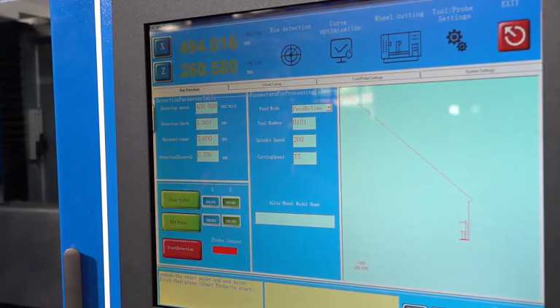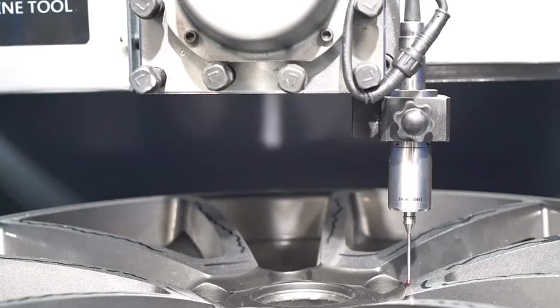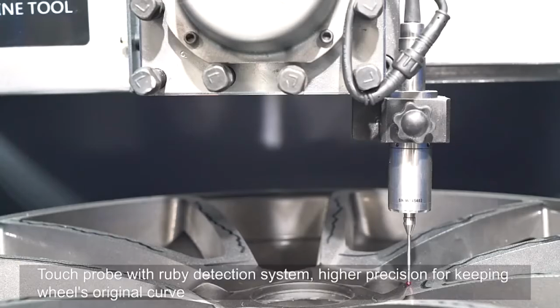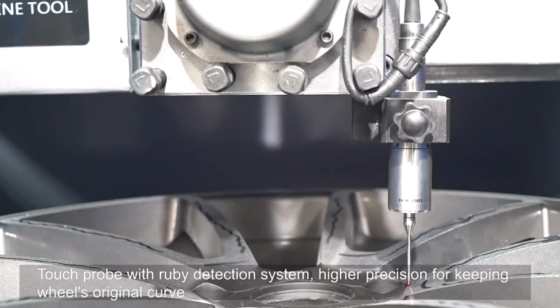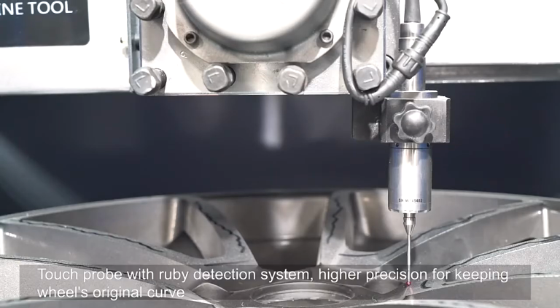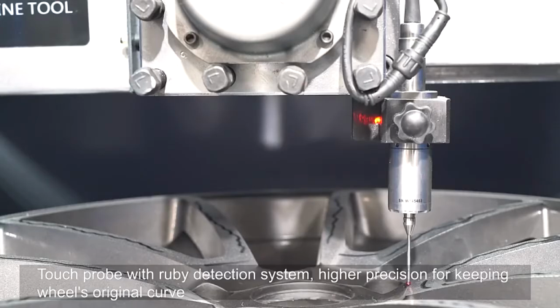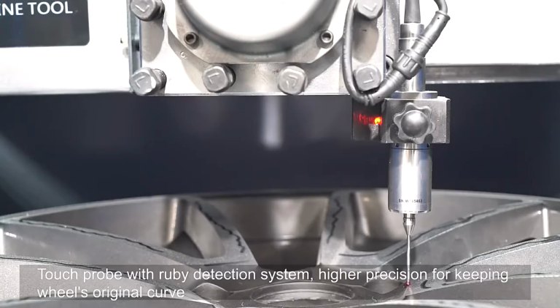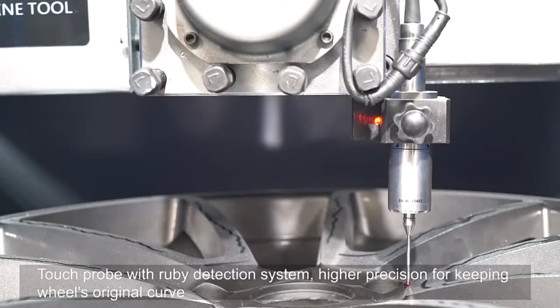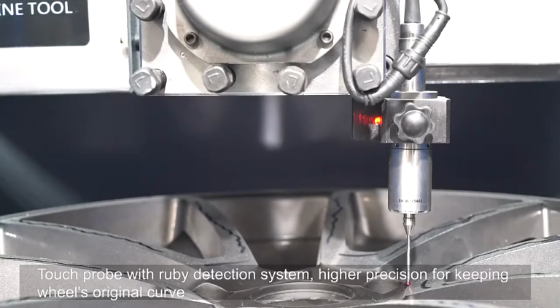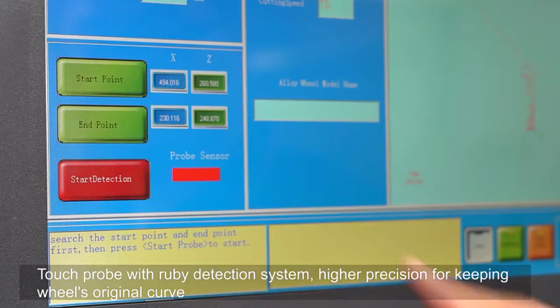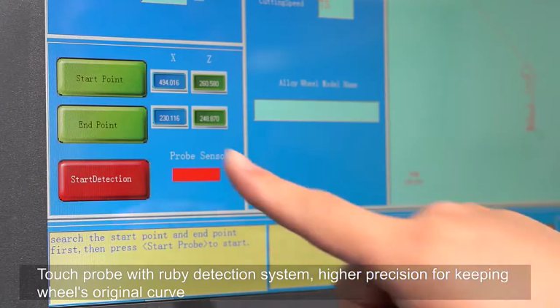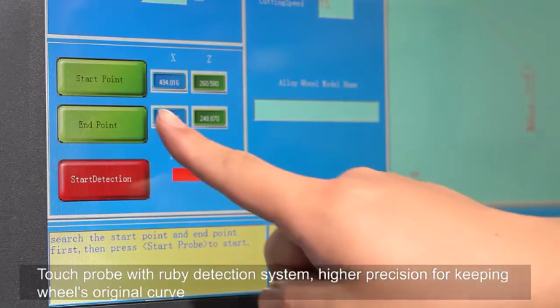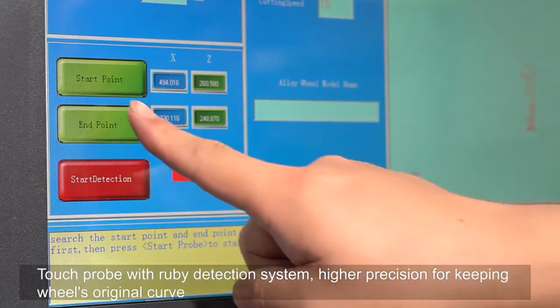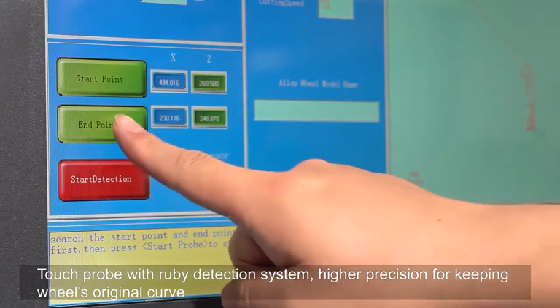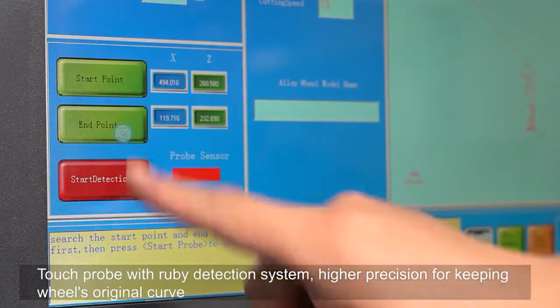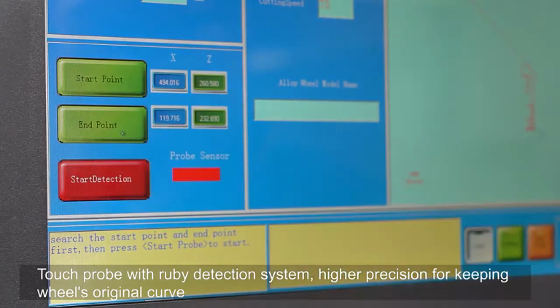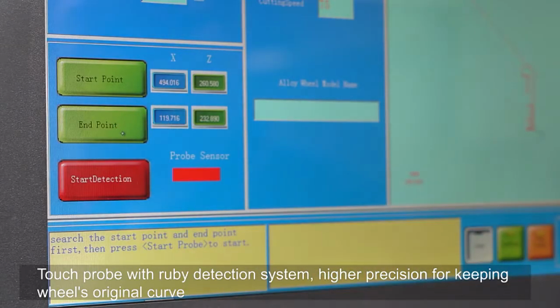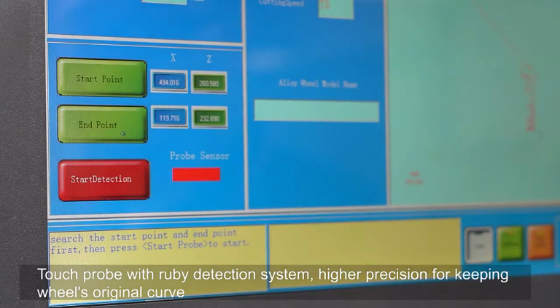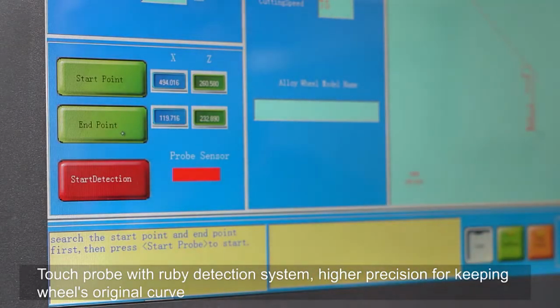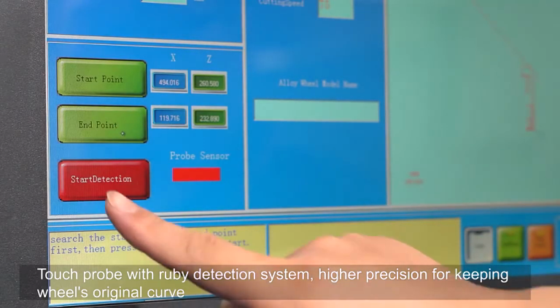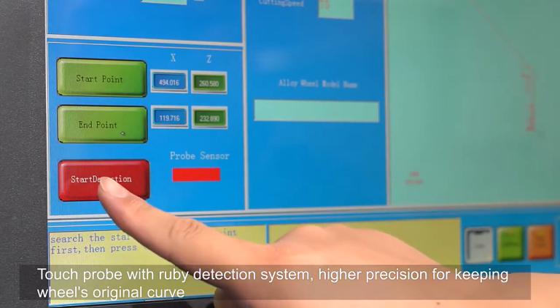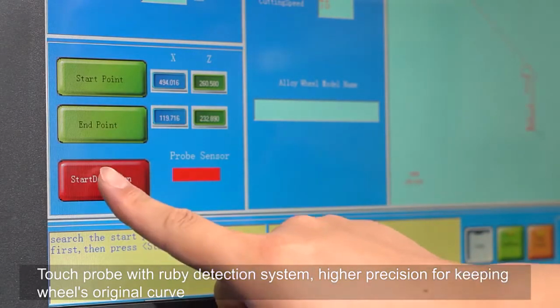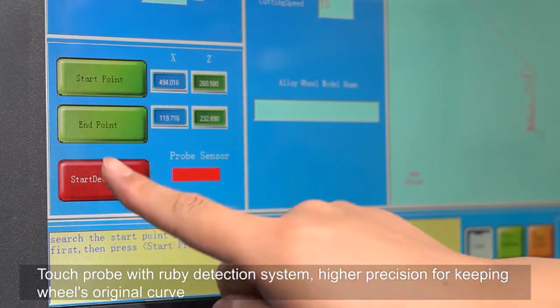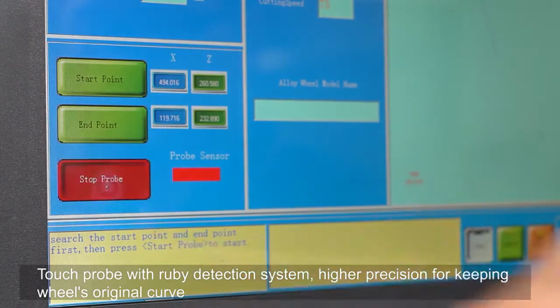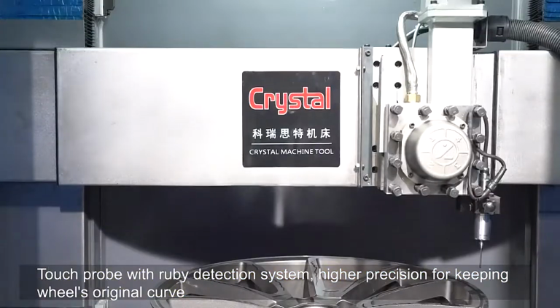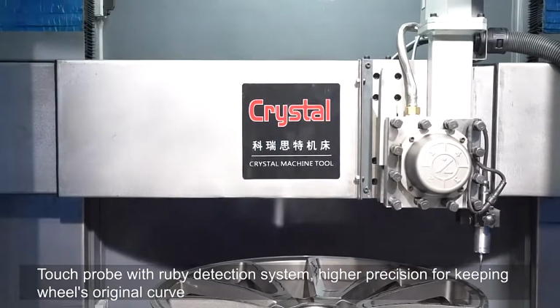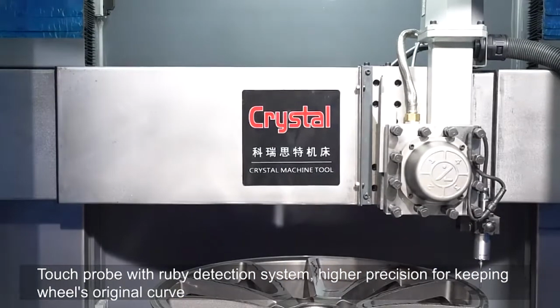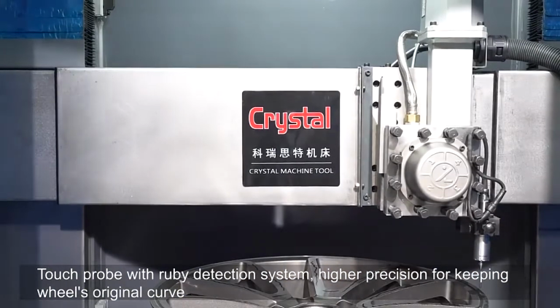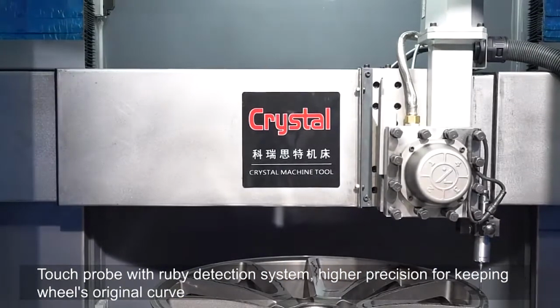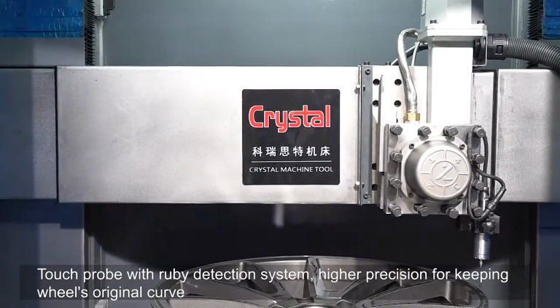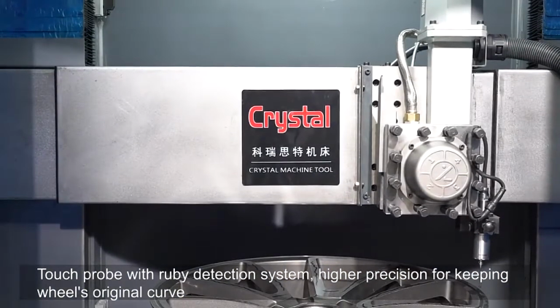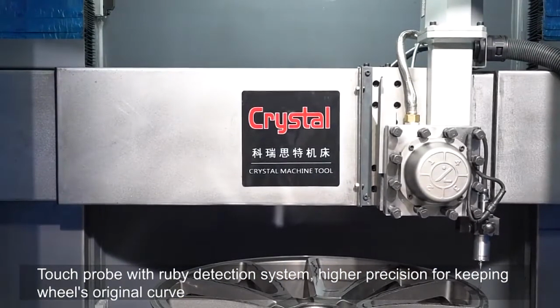Touch probe with ruby detection system delivers higher precision for maintaining the wheel's original curve.